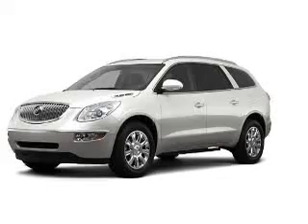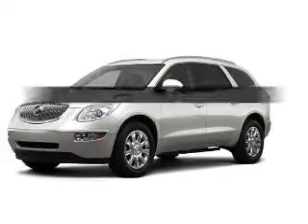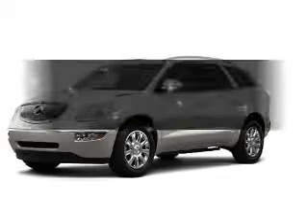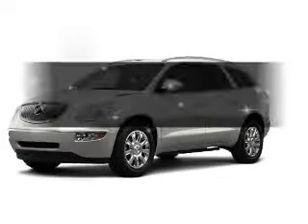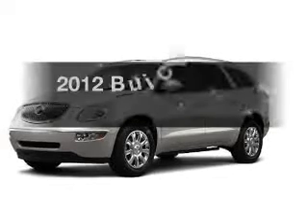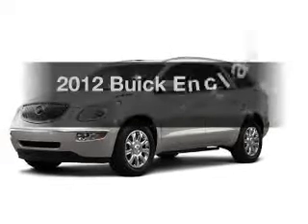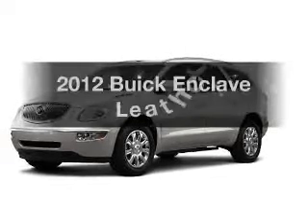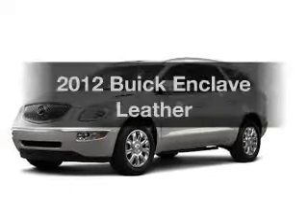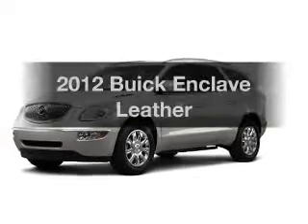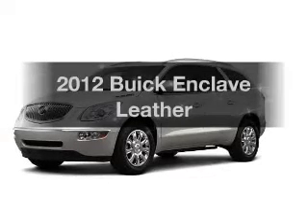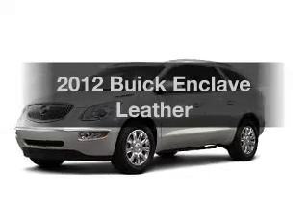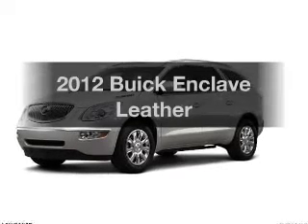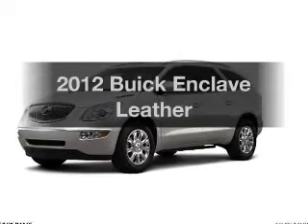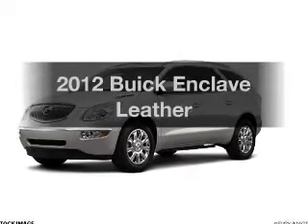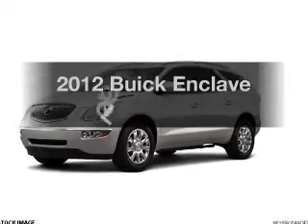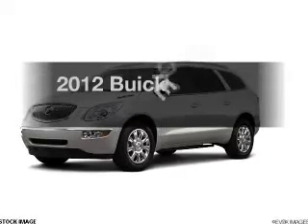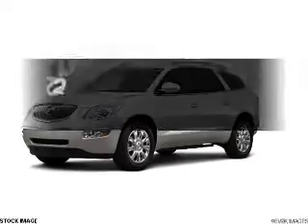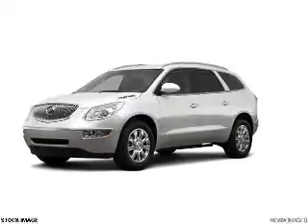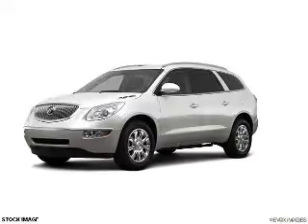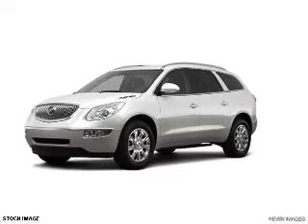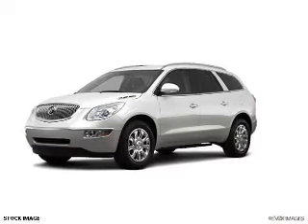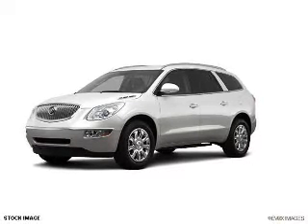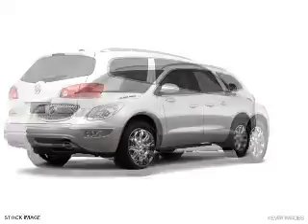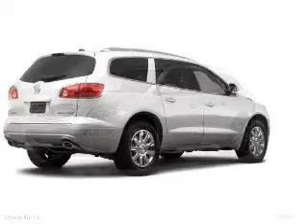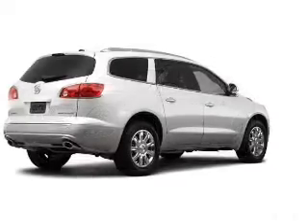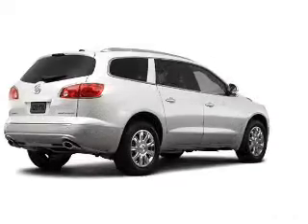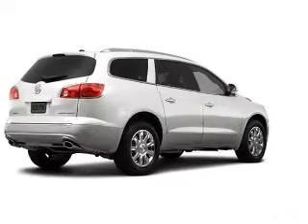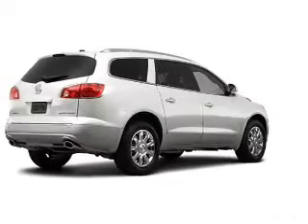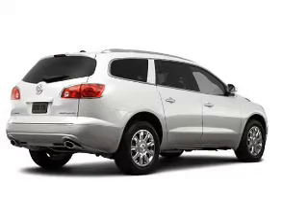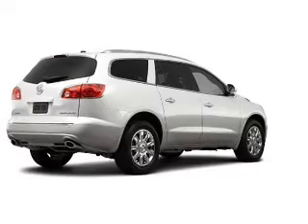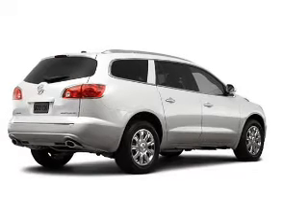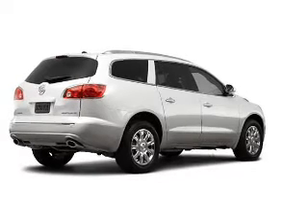Presenting the 2012 Buick Enclave. Travel the roads in style and comfort in this great vehicle.